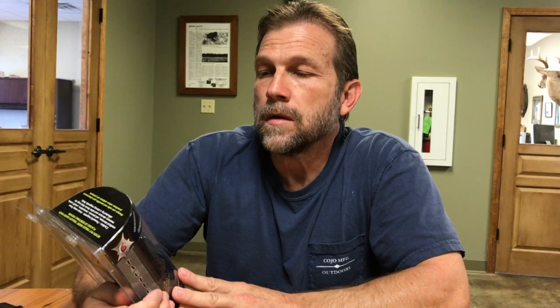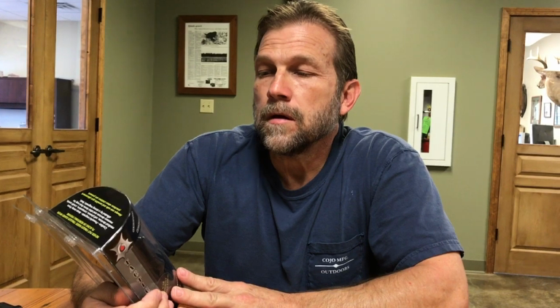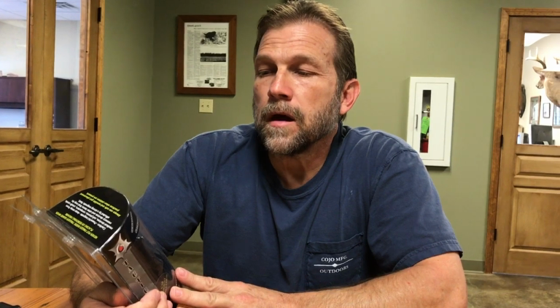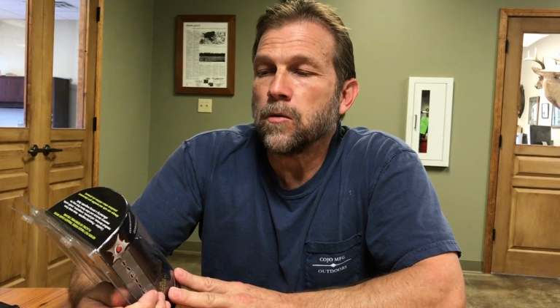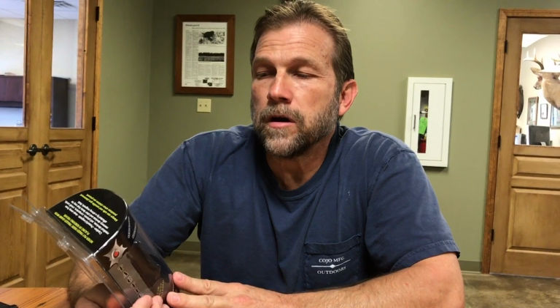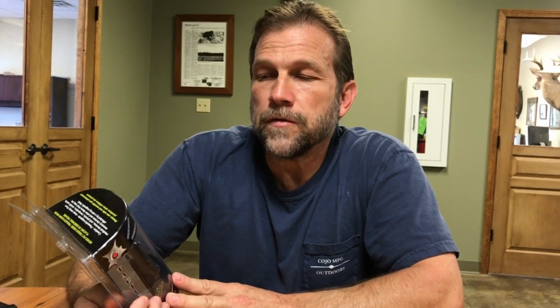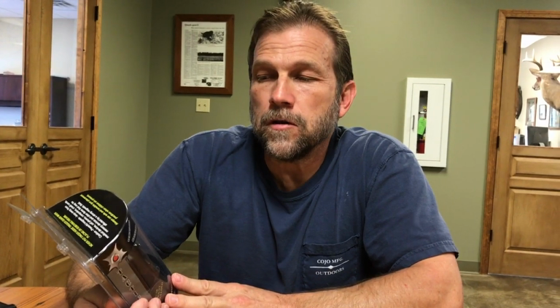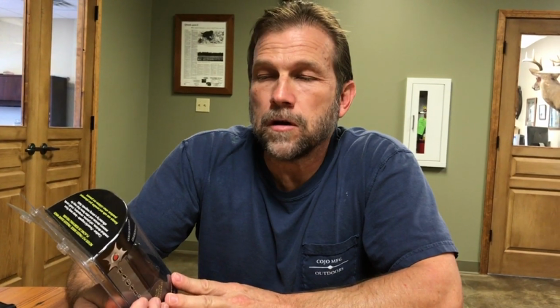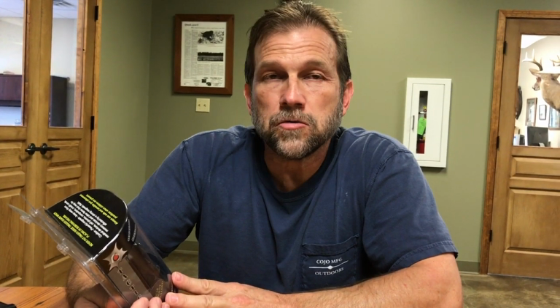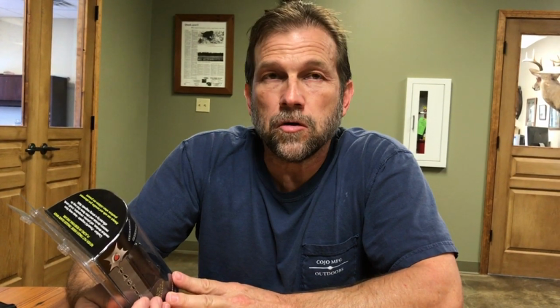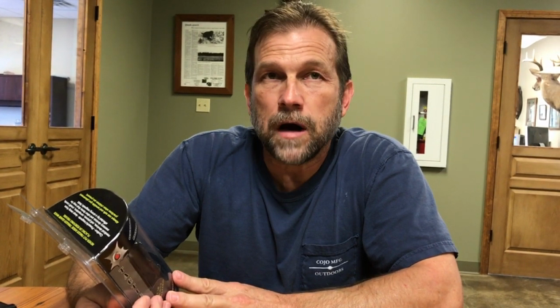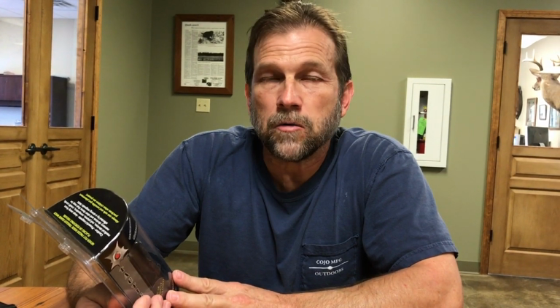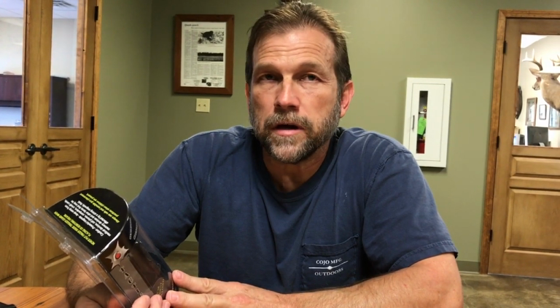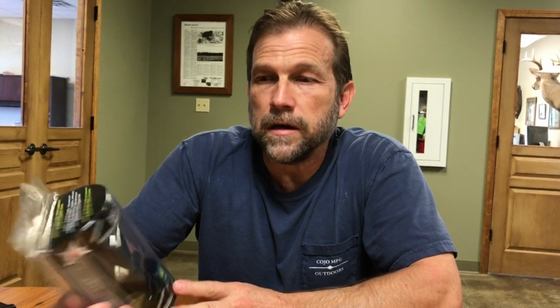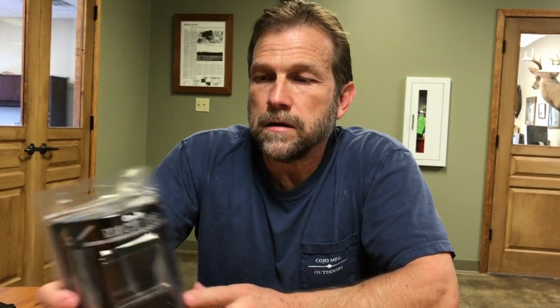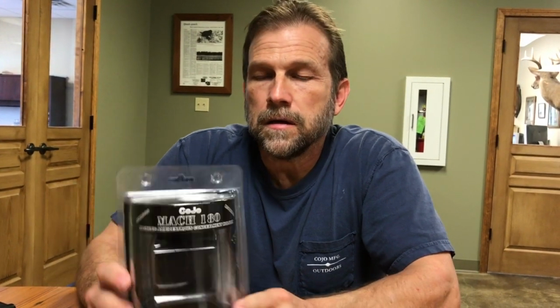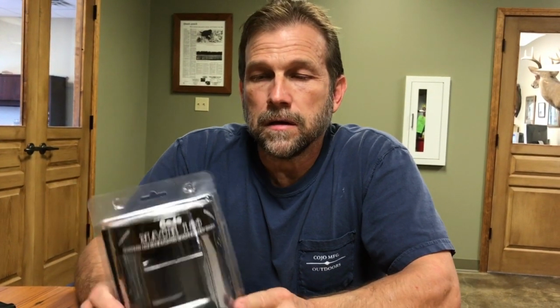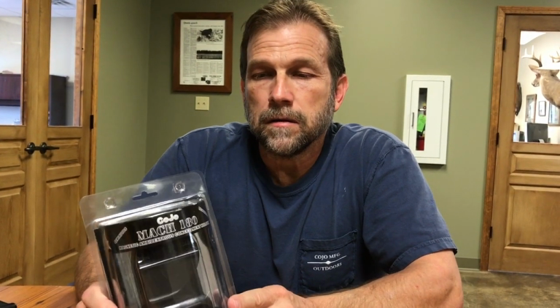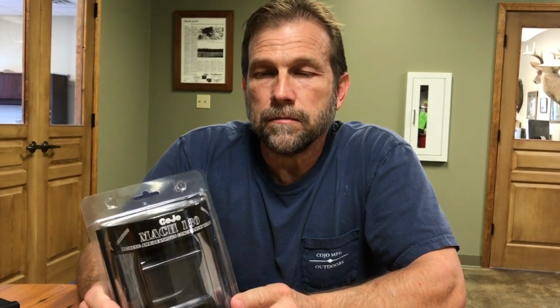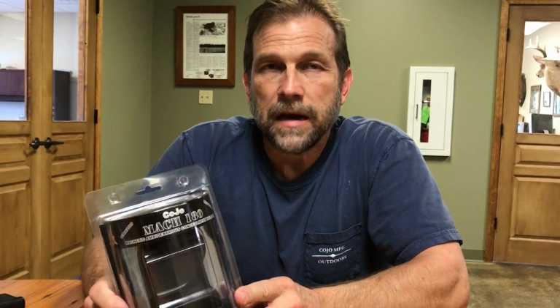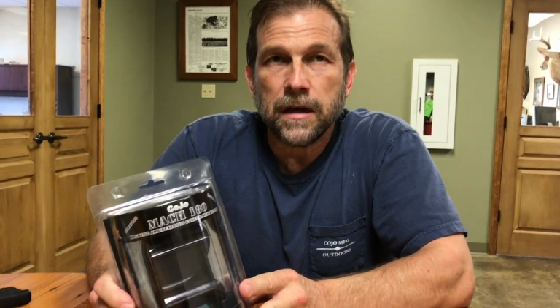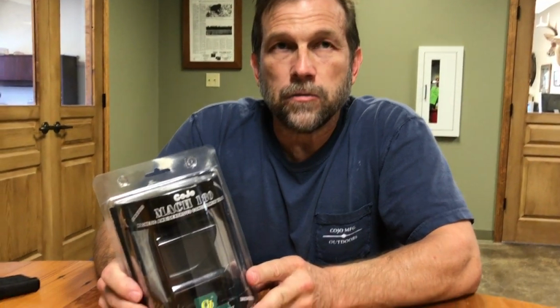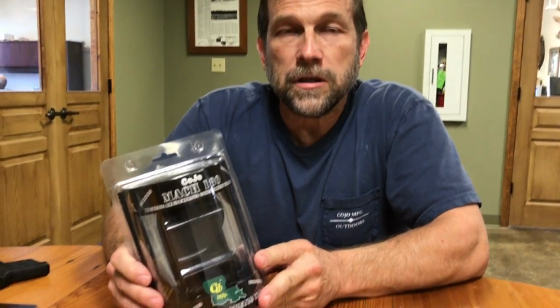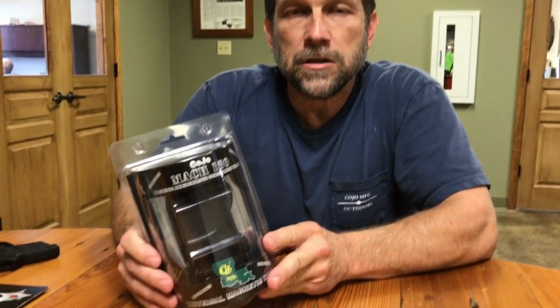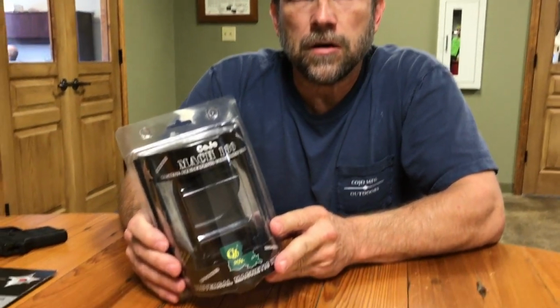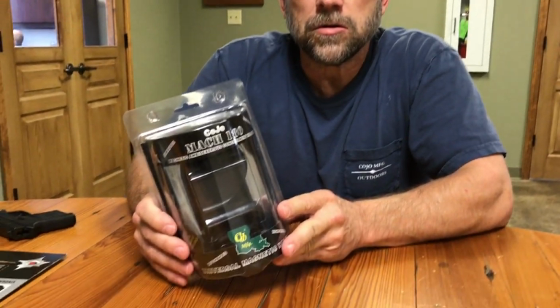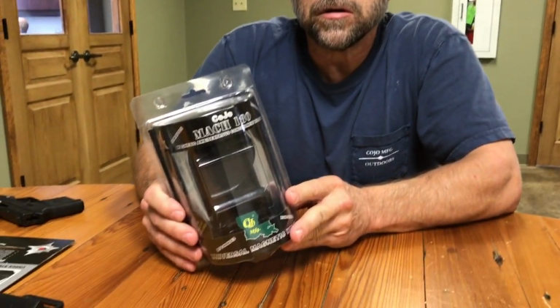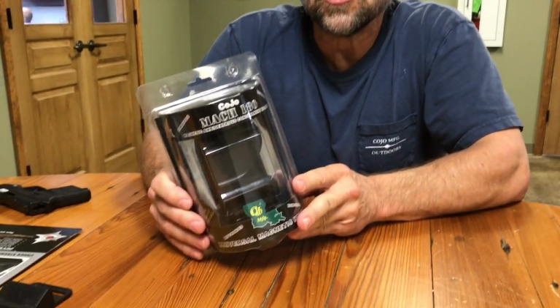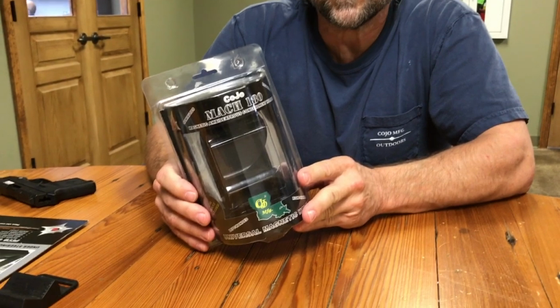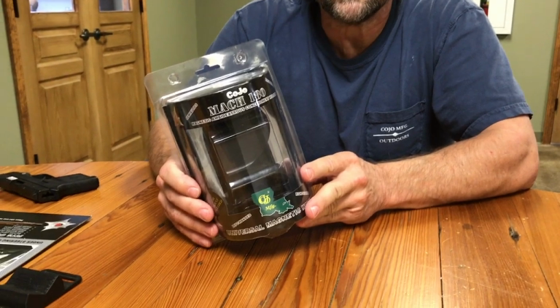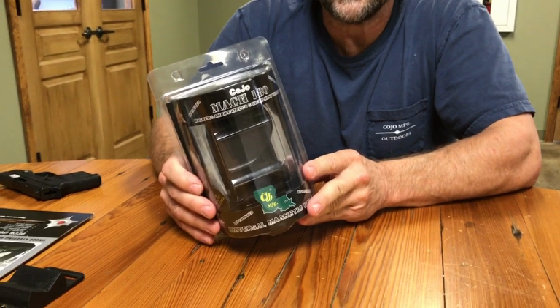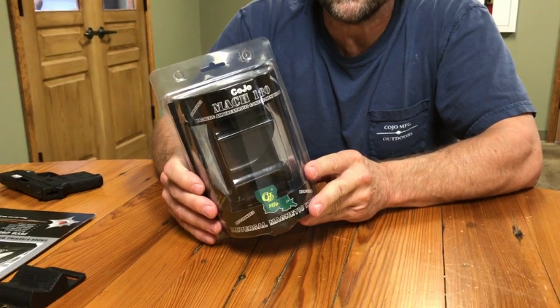We're here for the new Kojo Mach 180 Magnetic Retention Holster instructional video.